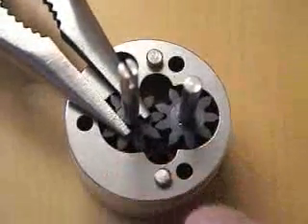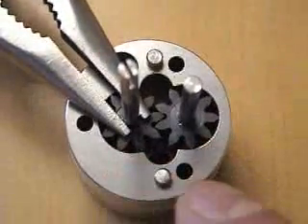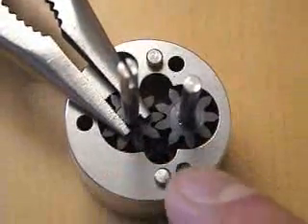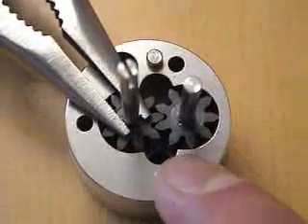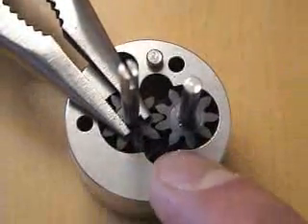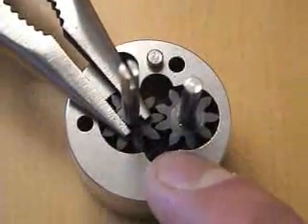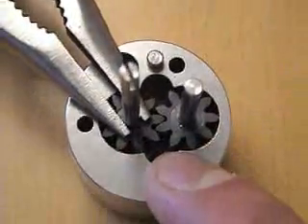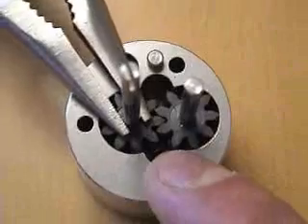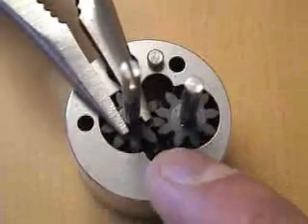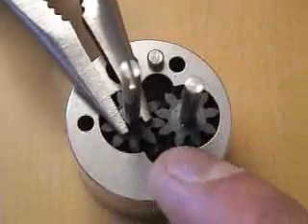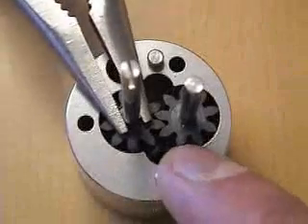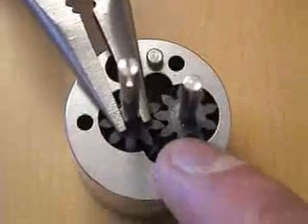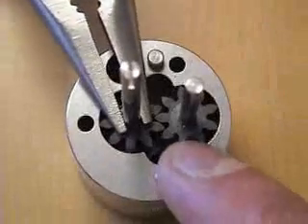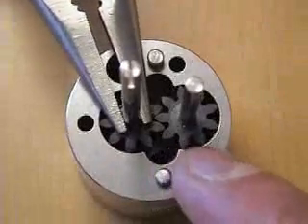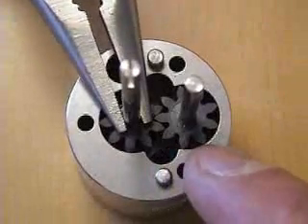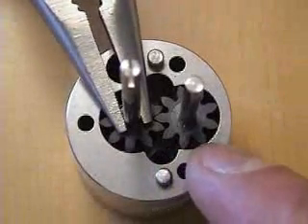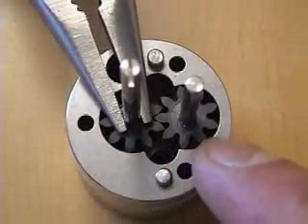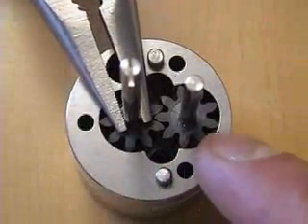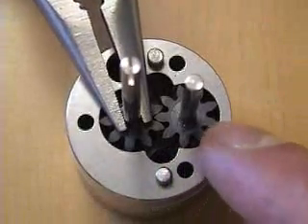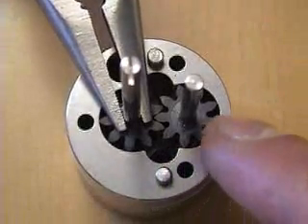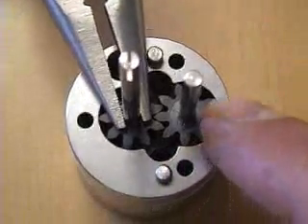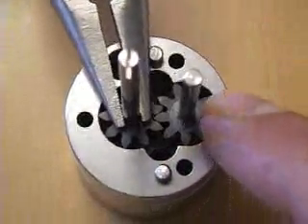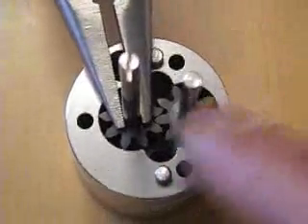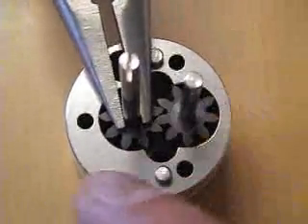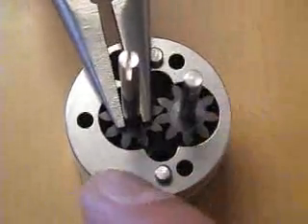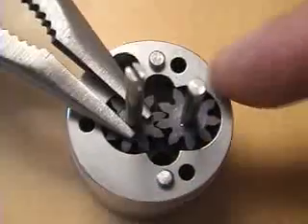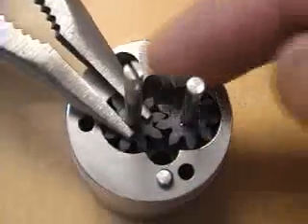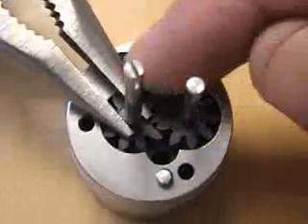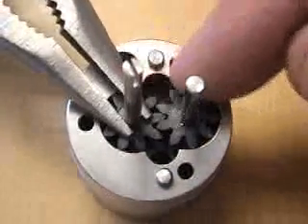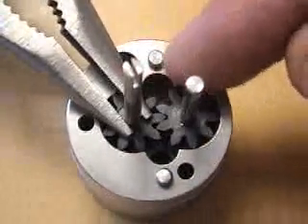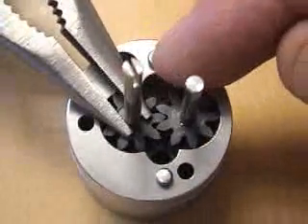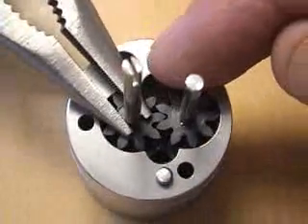Again, fluid comes in the inlet, travels between the gear teeth around the housing, and out to the outlet.